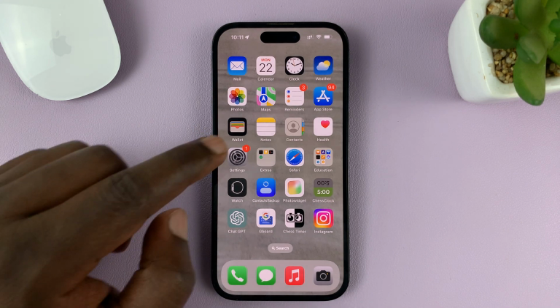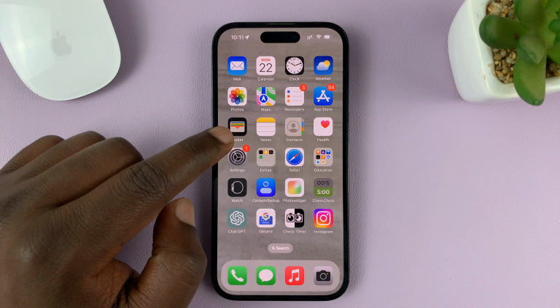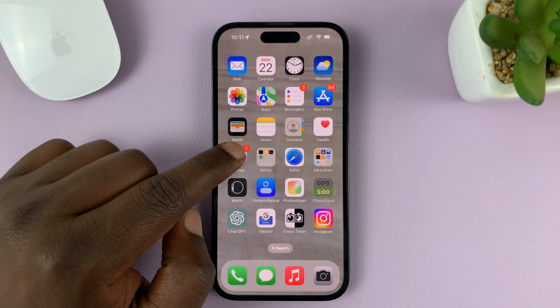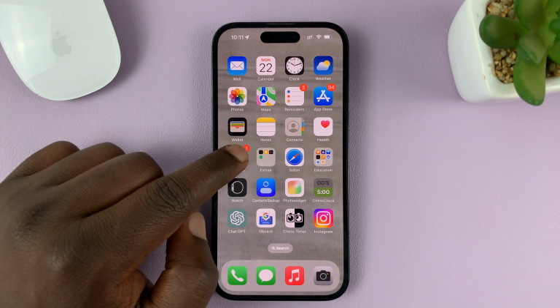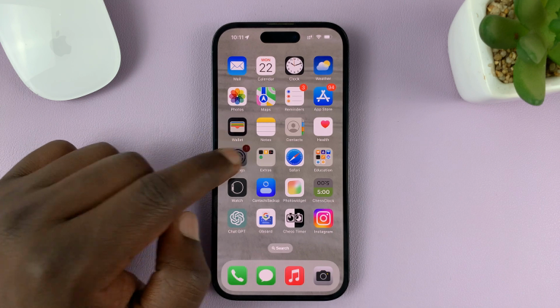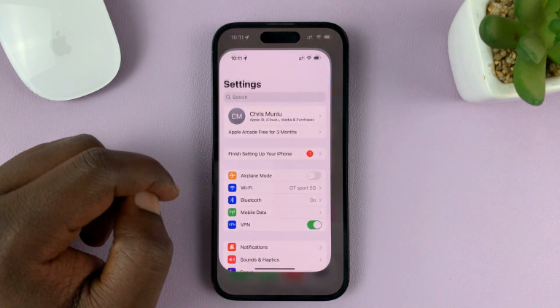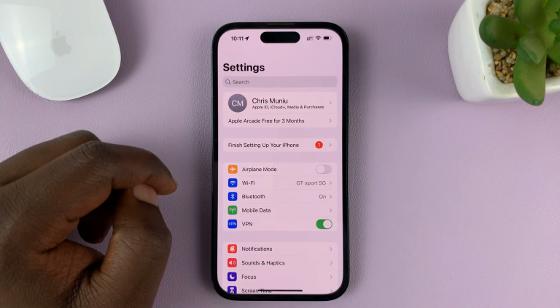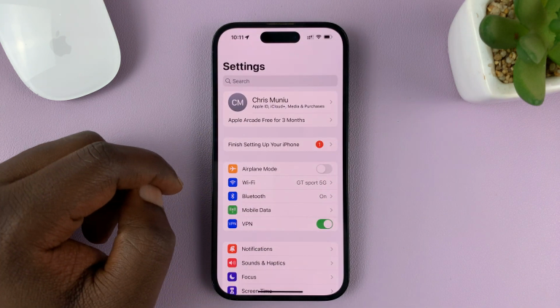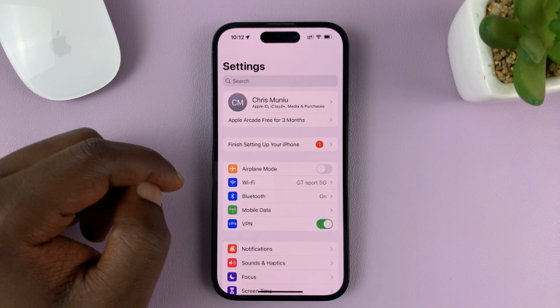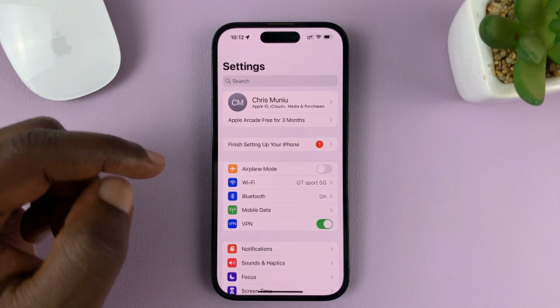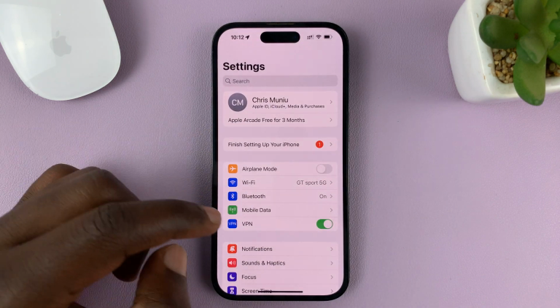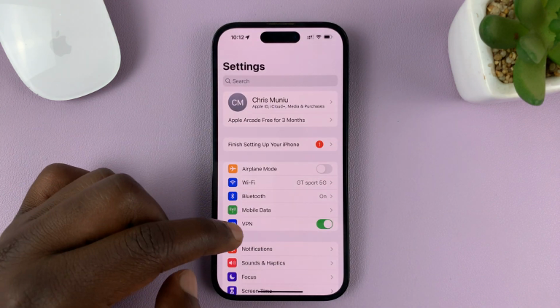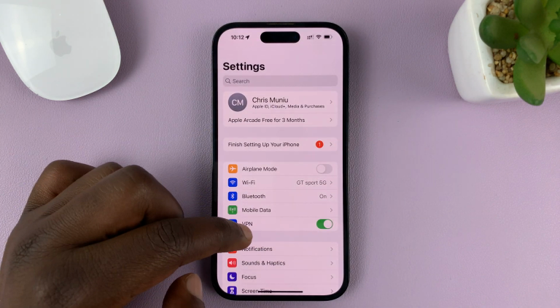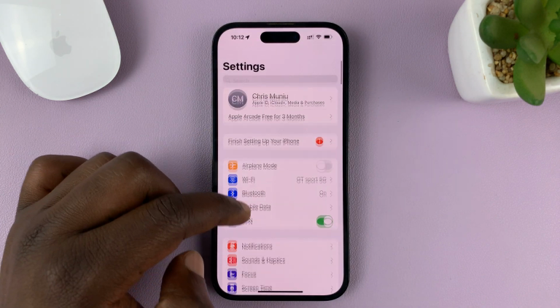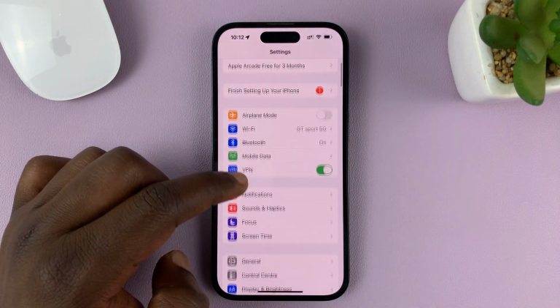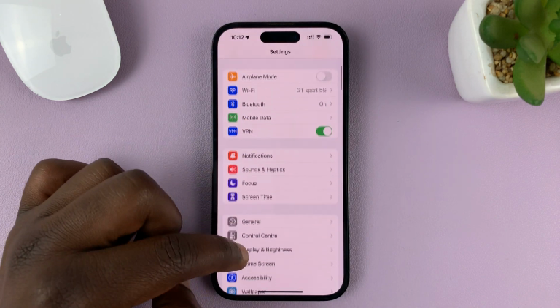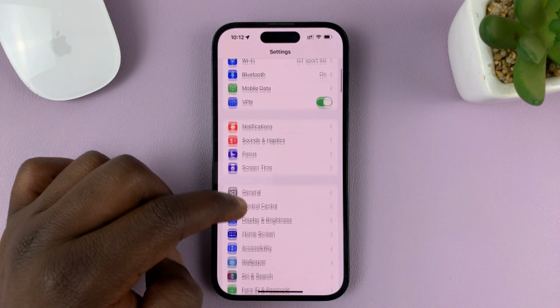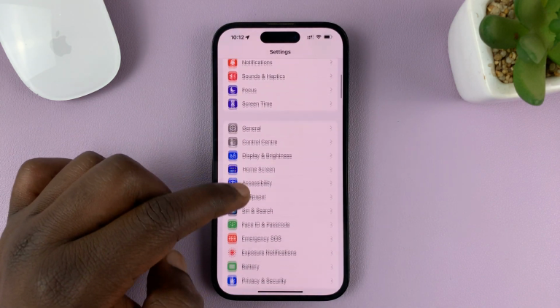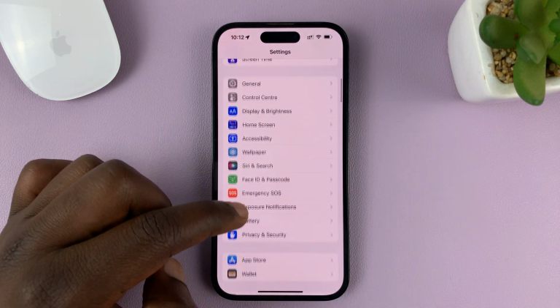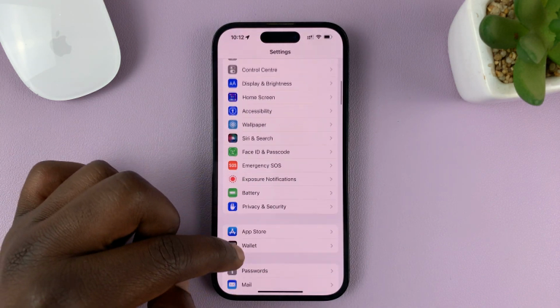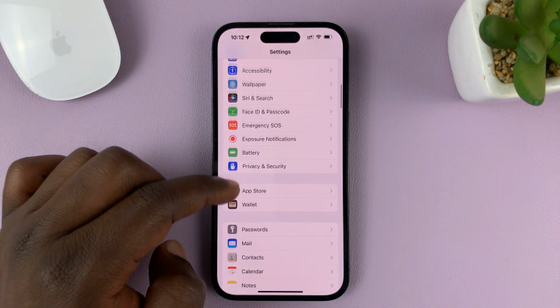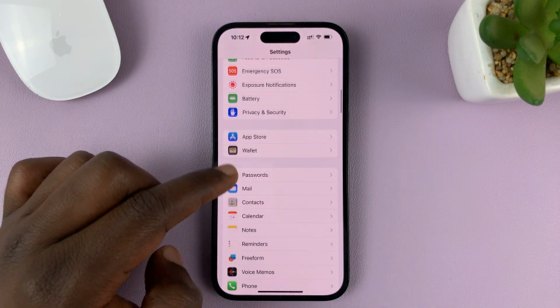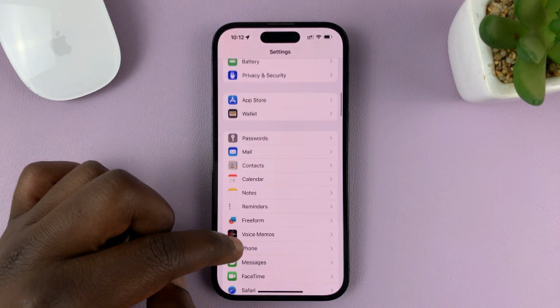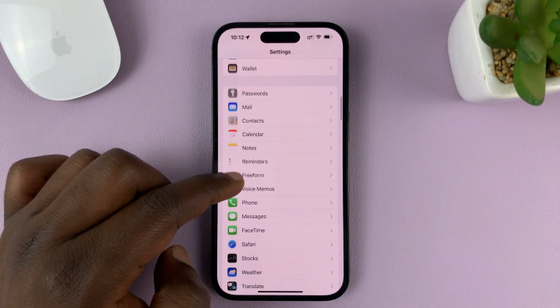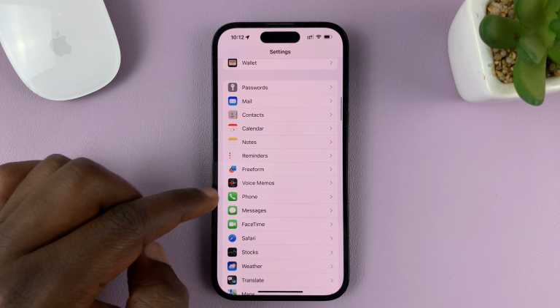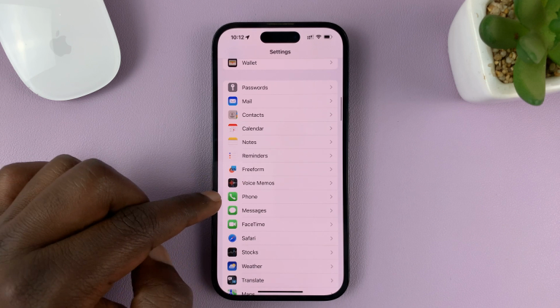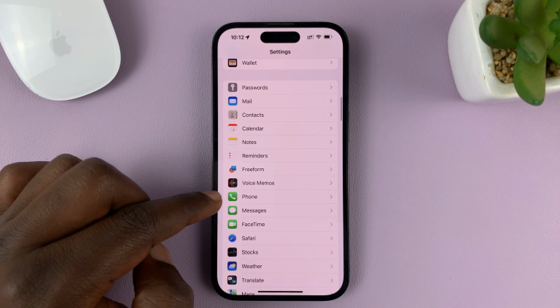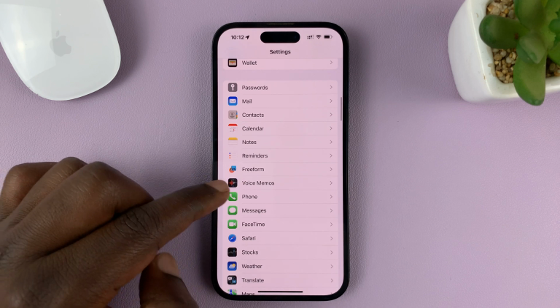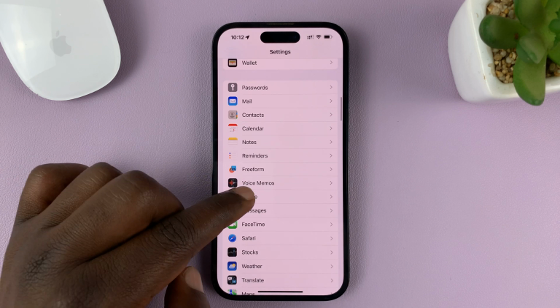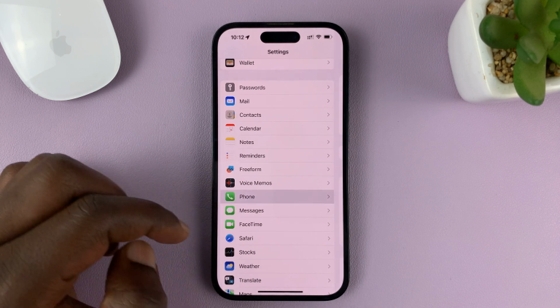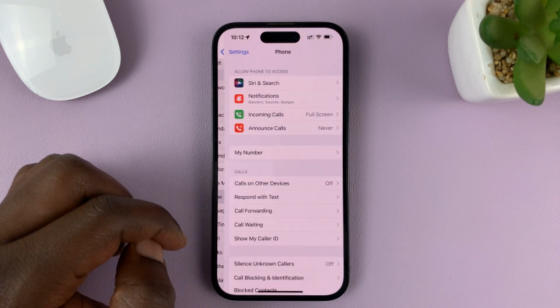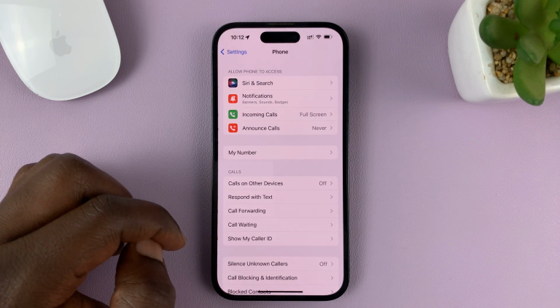So go to Settings. On the main Settings page, scroll down and find Phone, and tap on that.